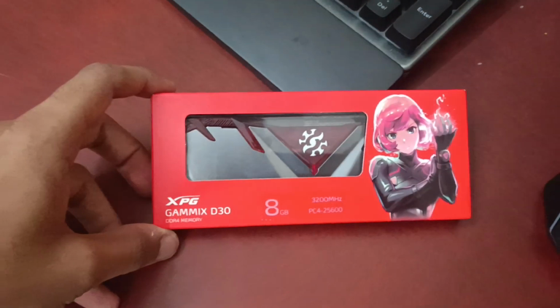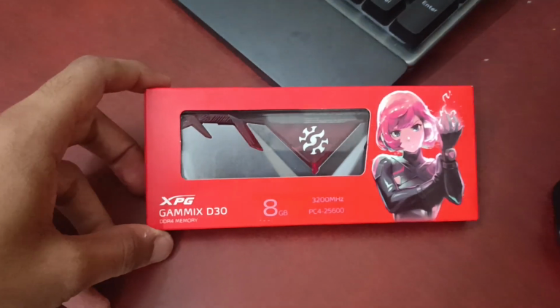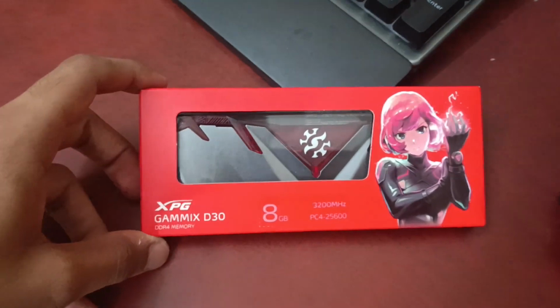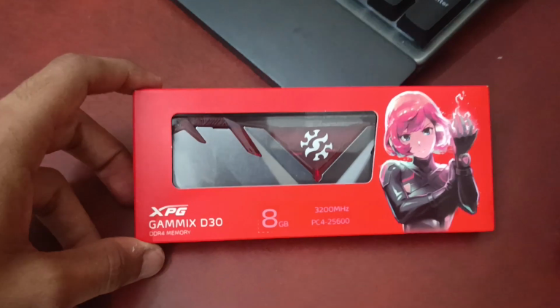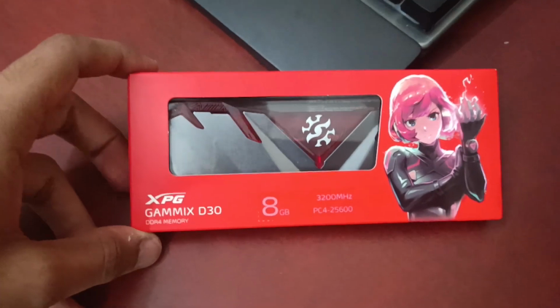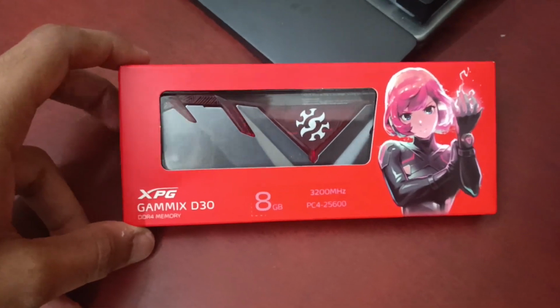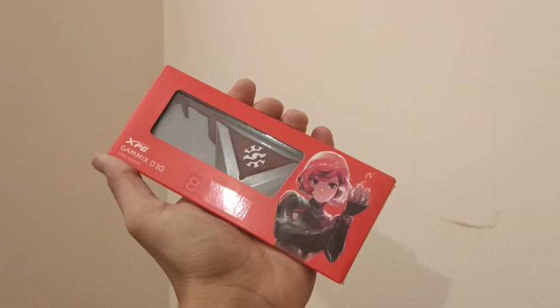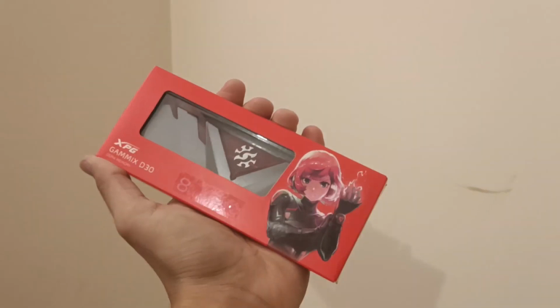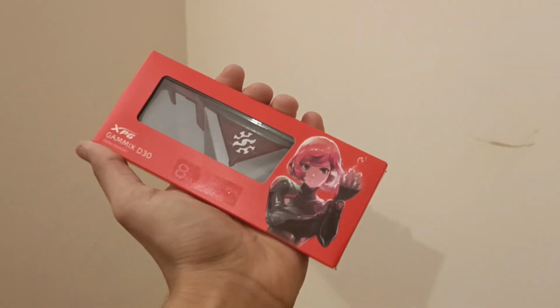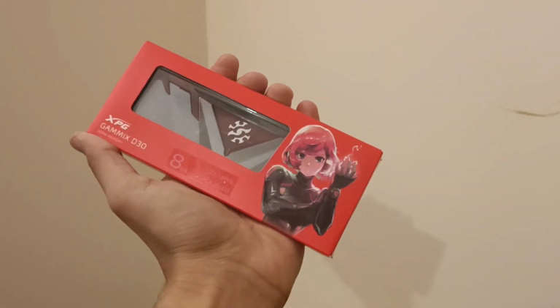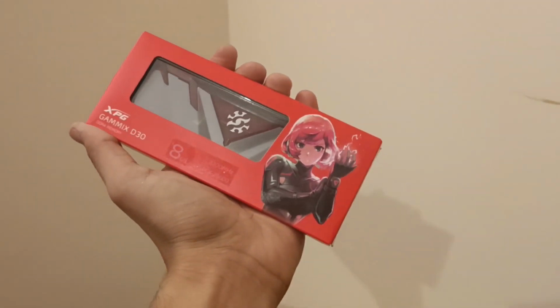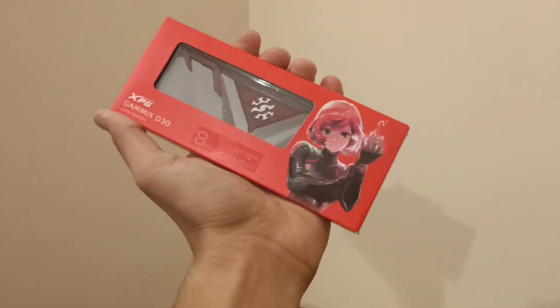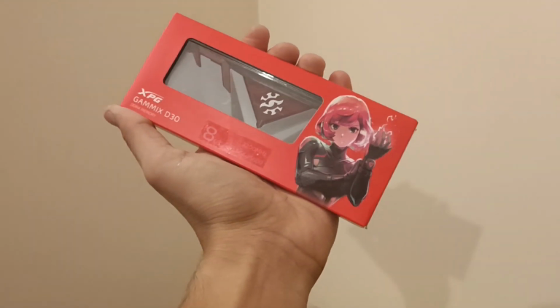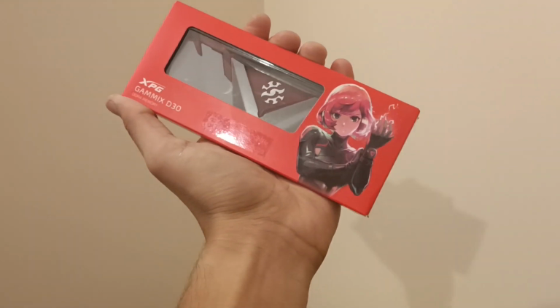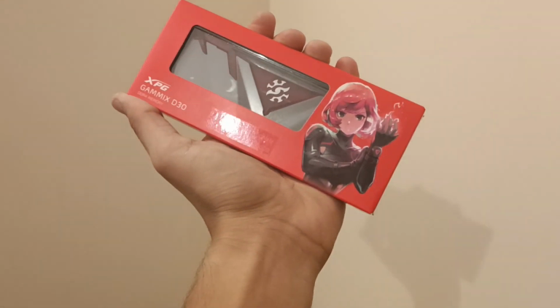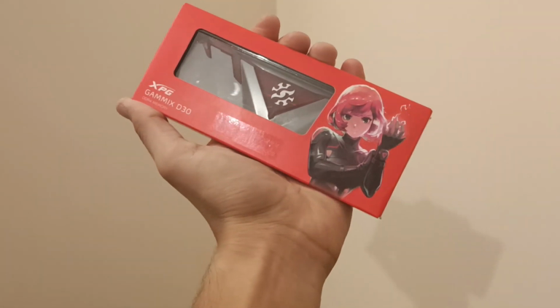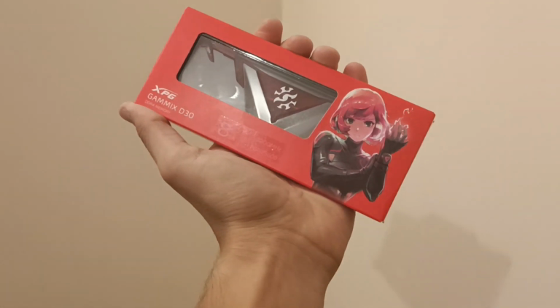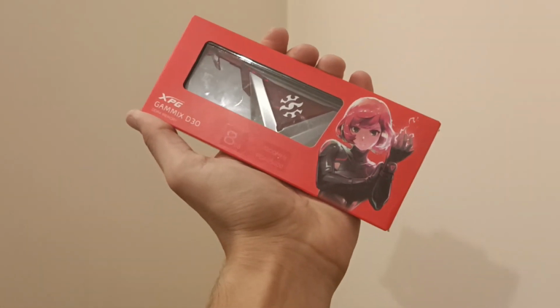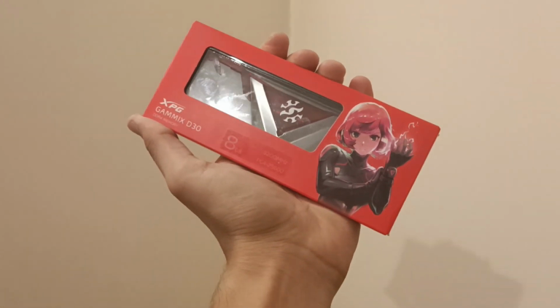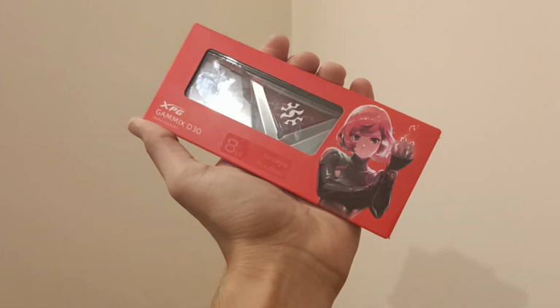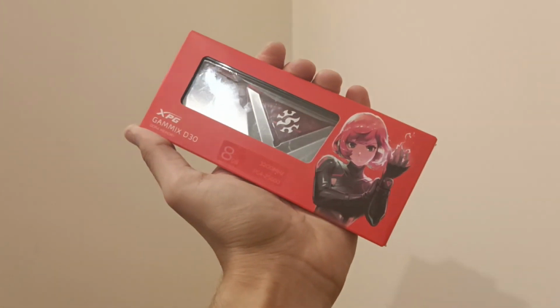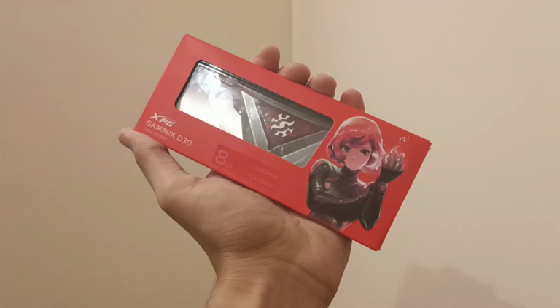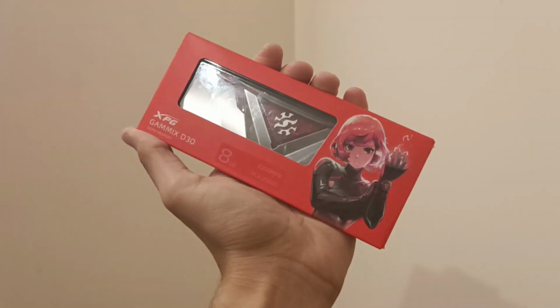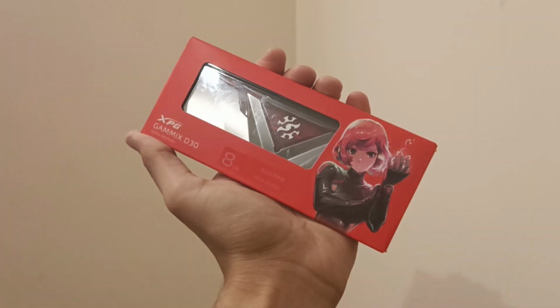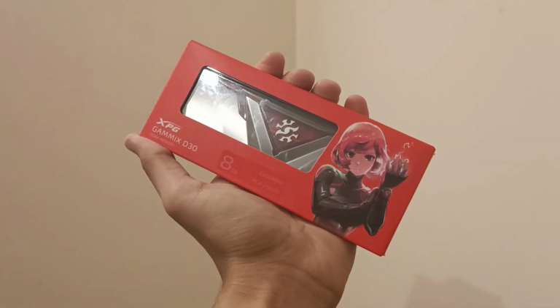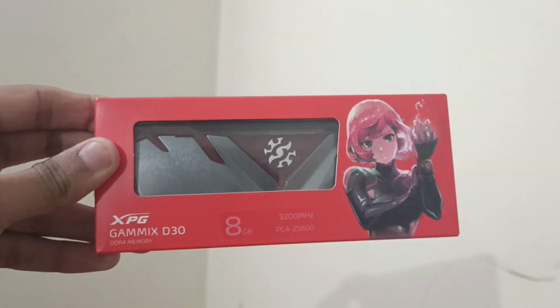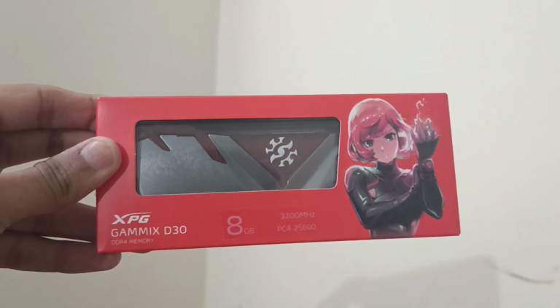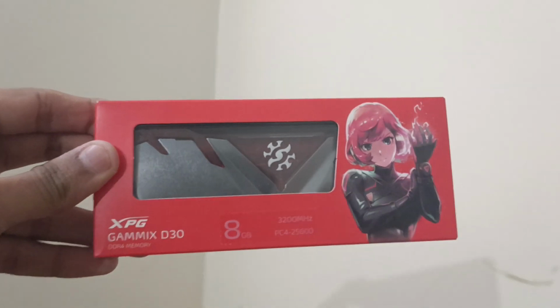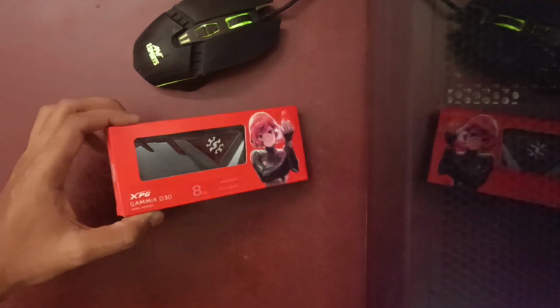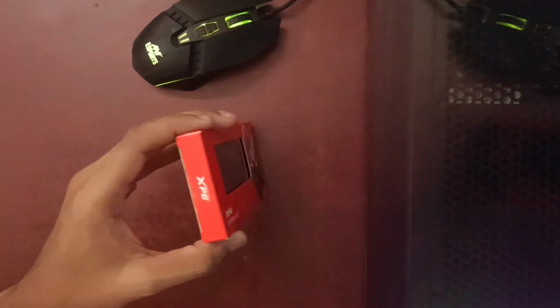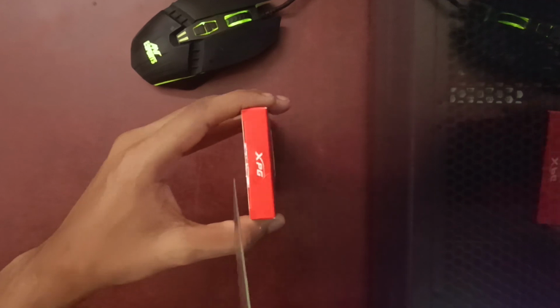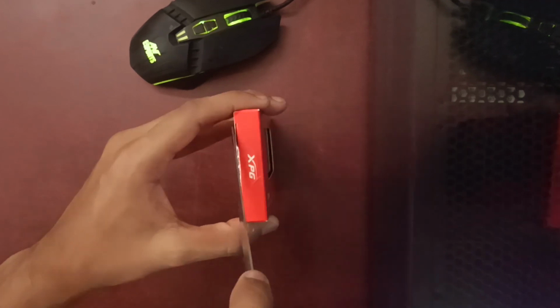Here is the XPG DDR4 3200 MHz RAM. Let me unbox it.